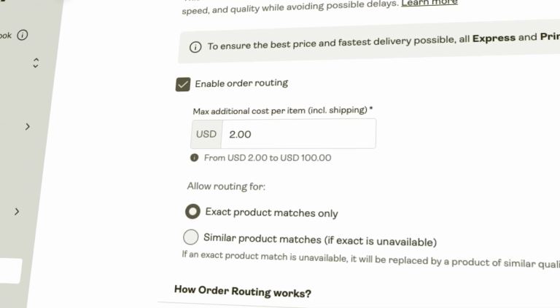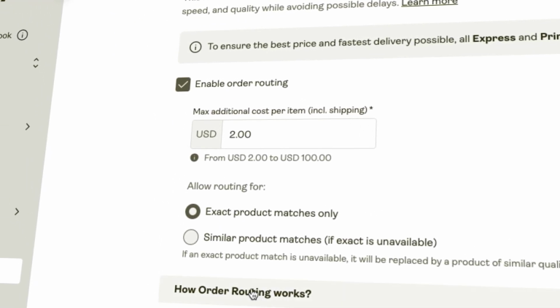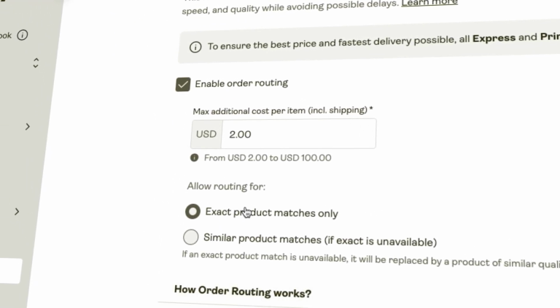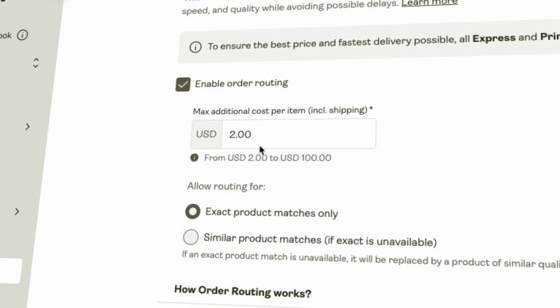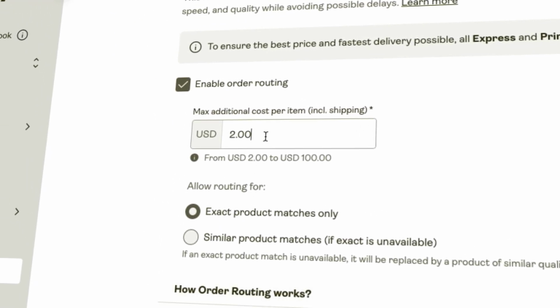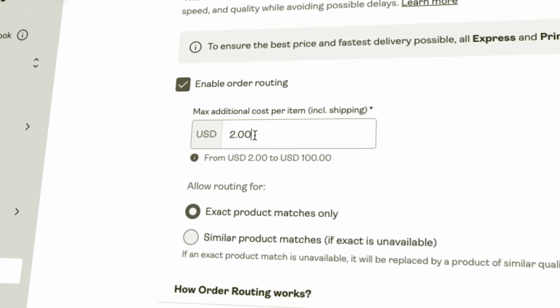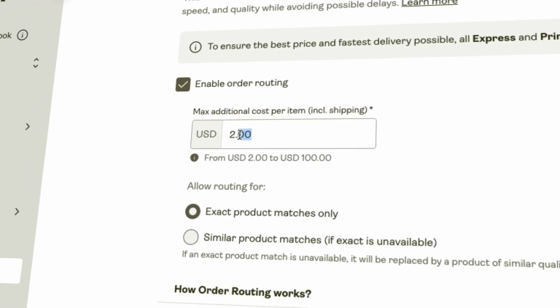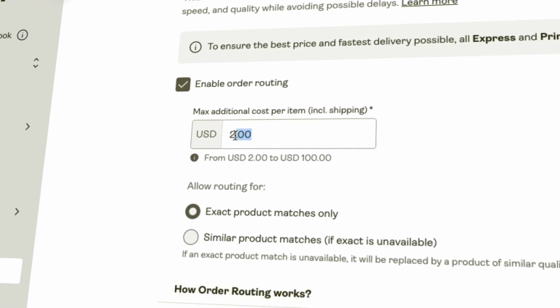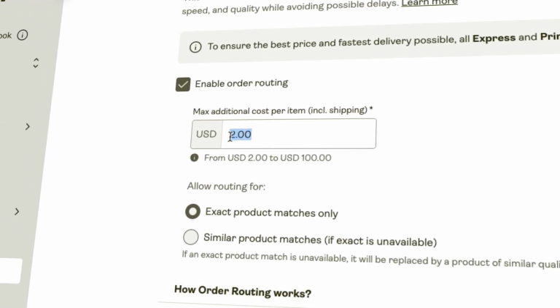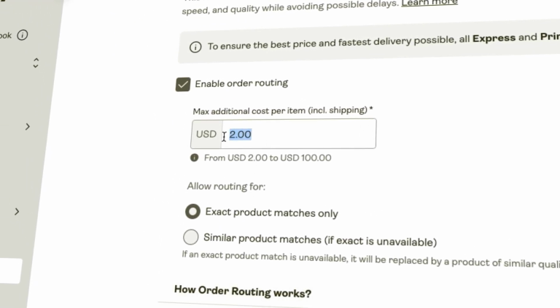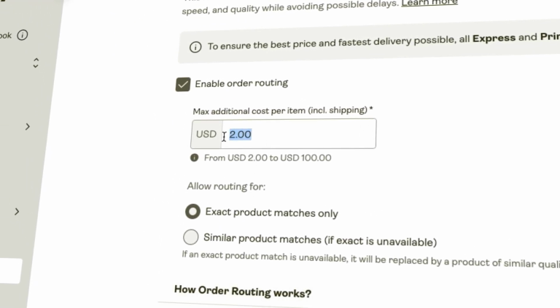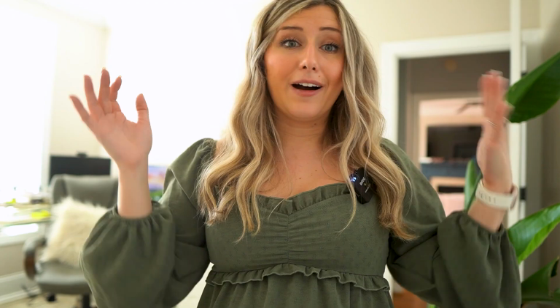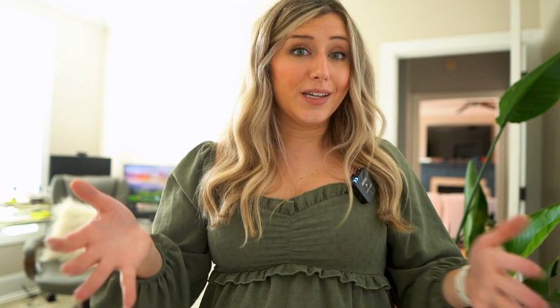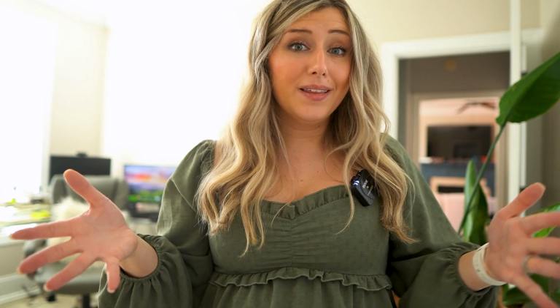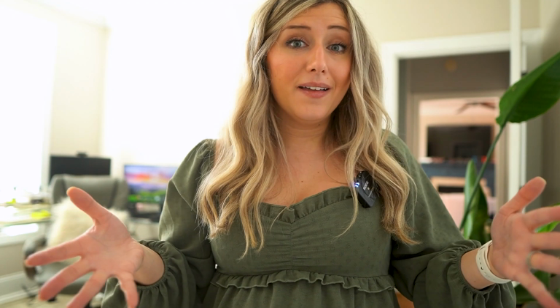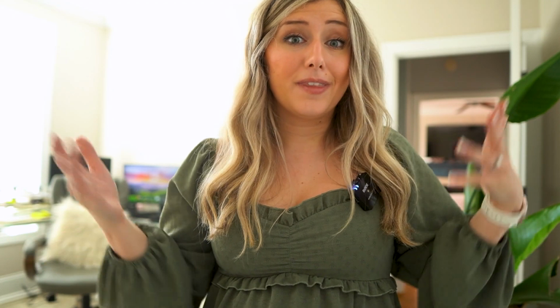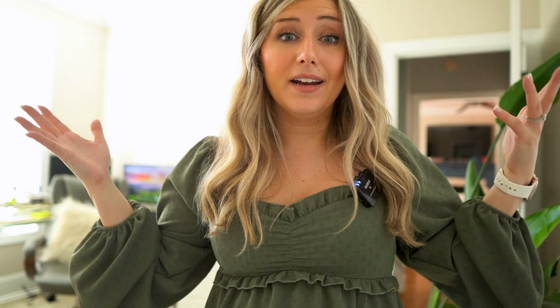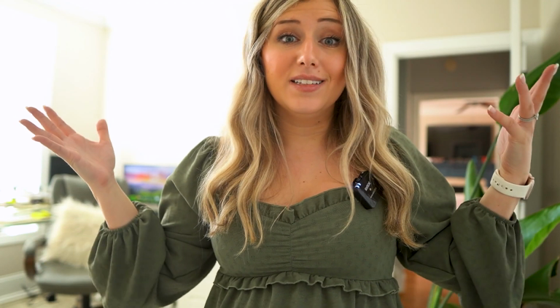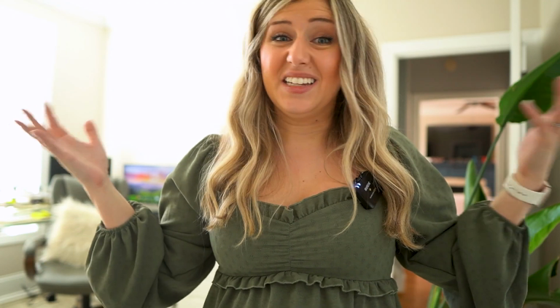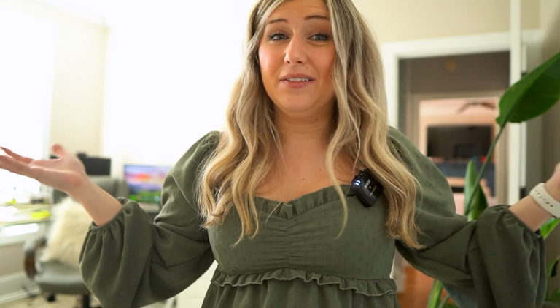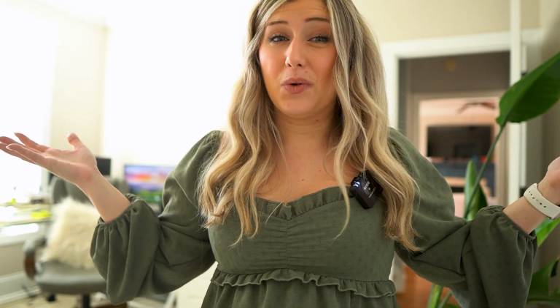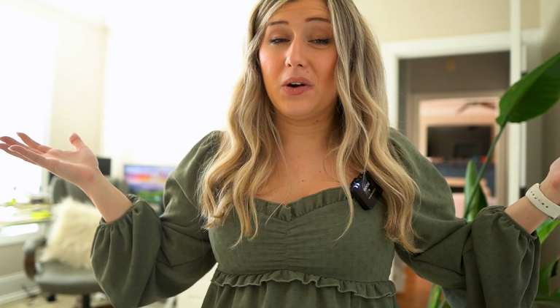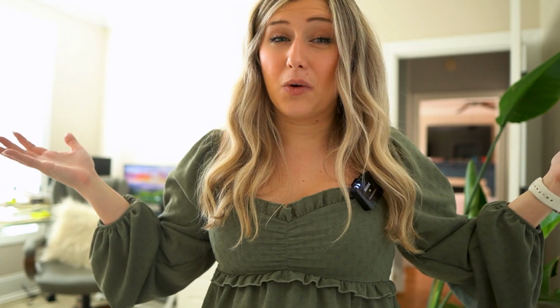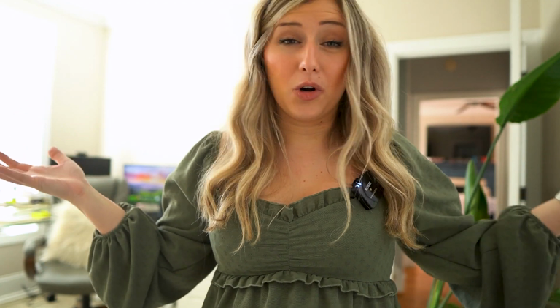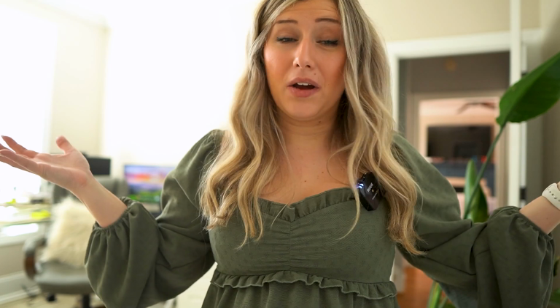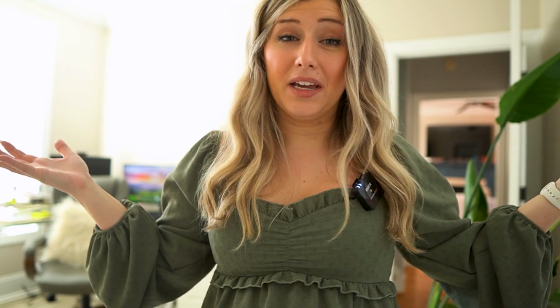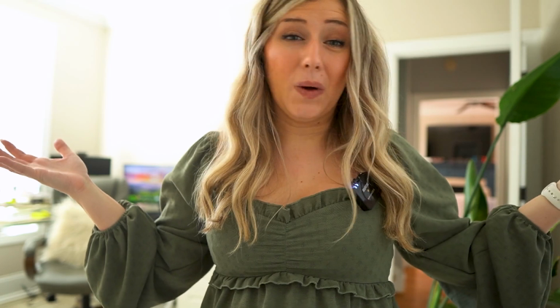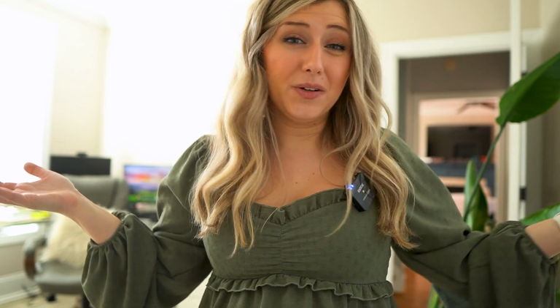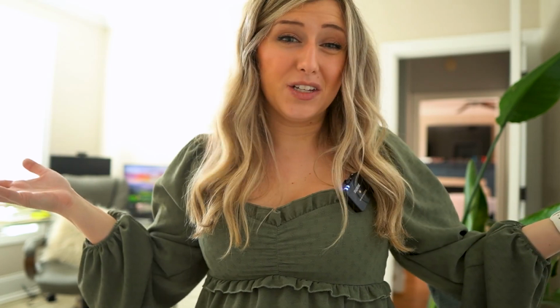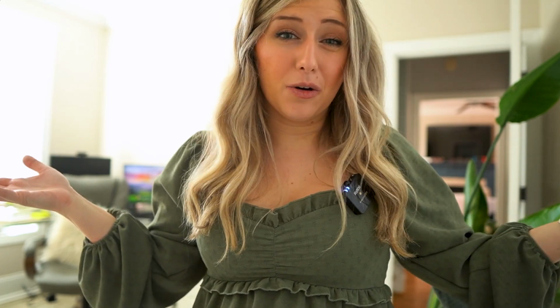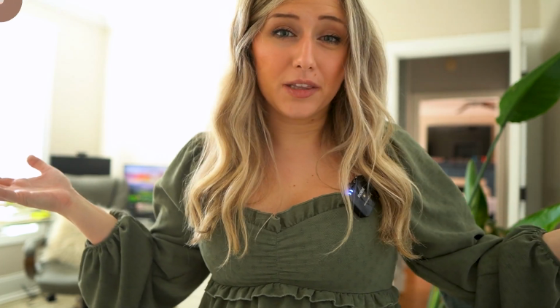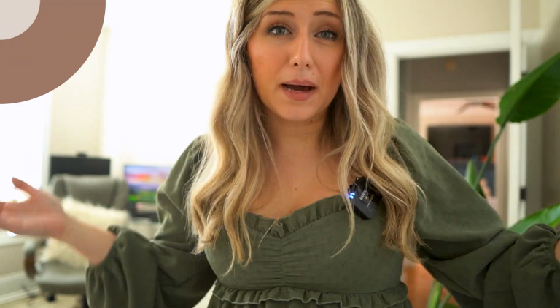Personally, I like setting a maximum increase of $2 for order routing. Outside of that, that's it for order routing and what you need to know about it.